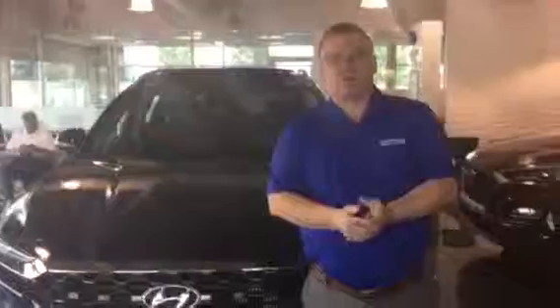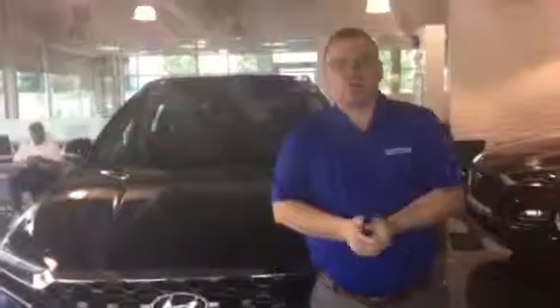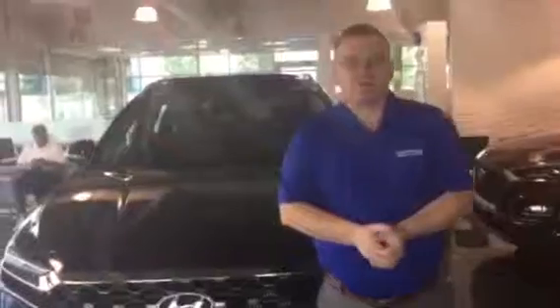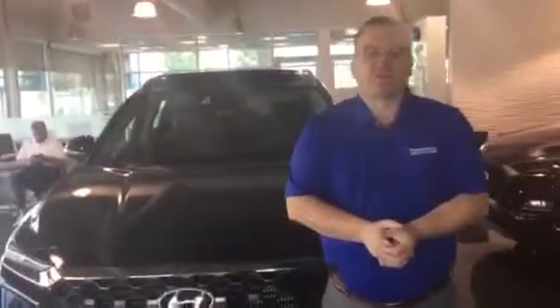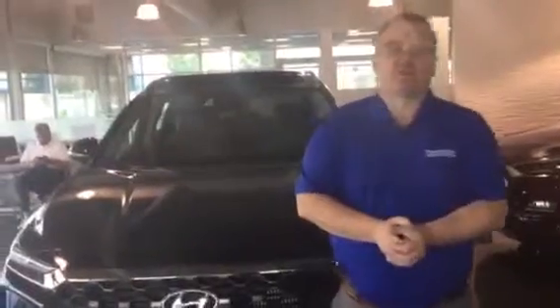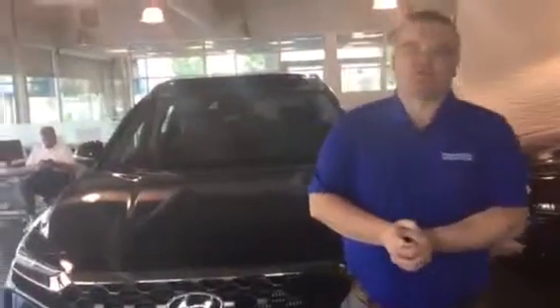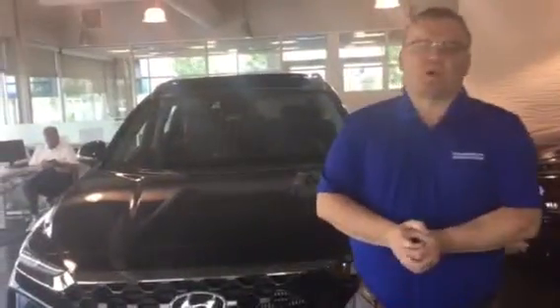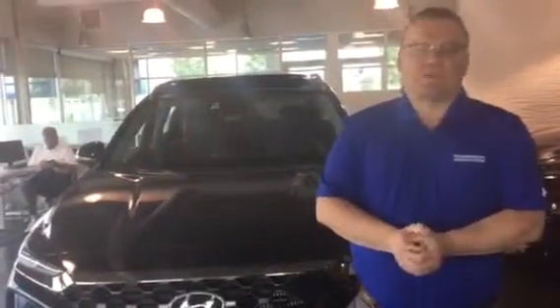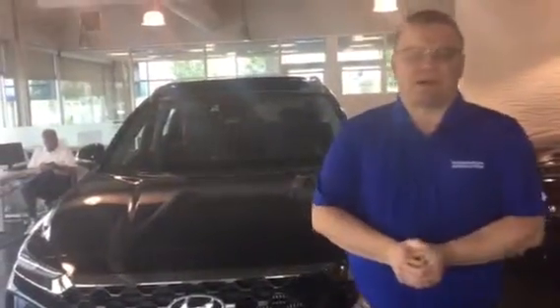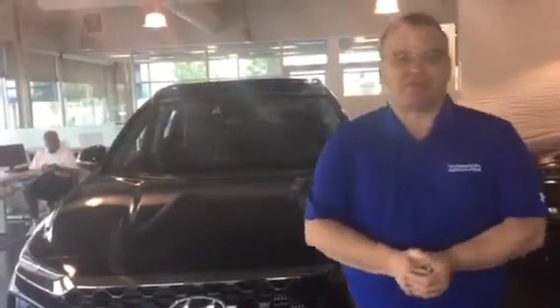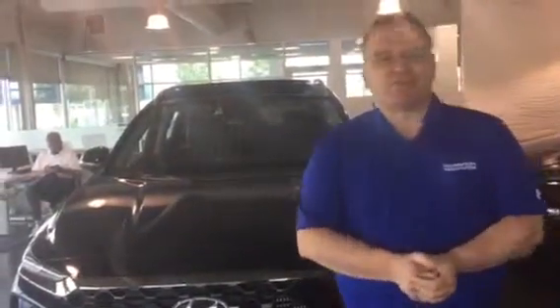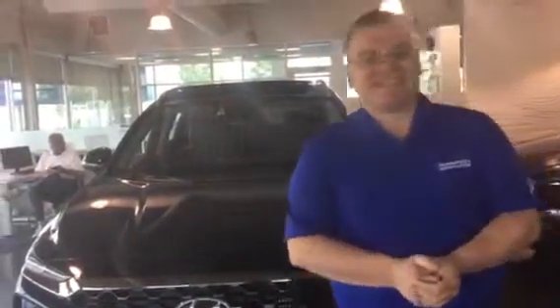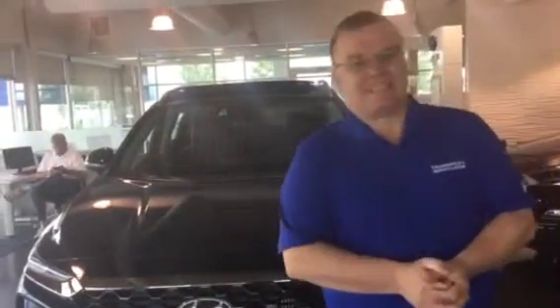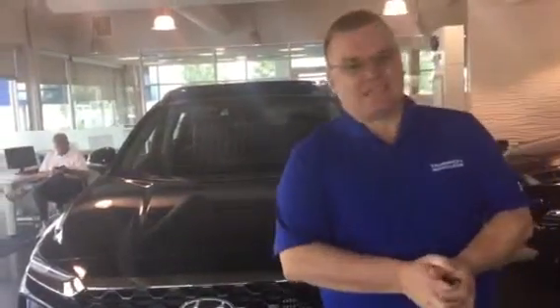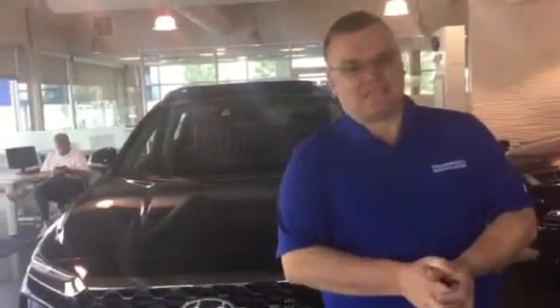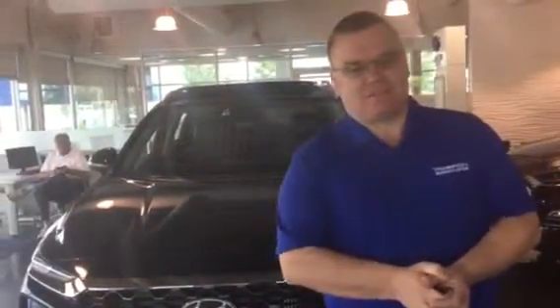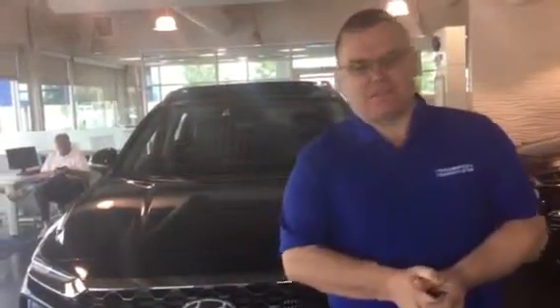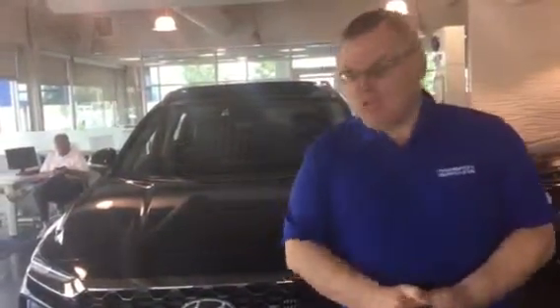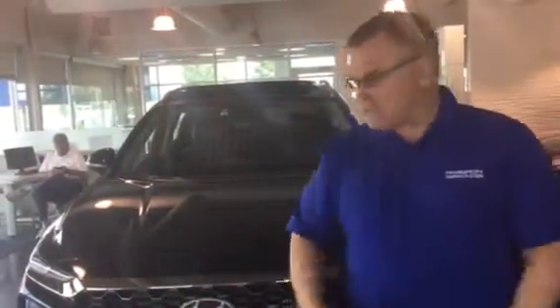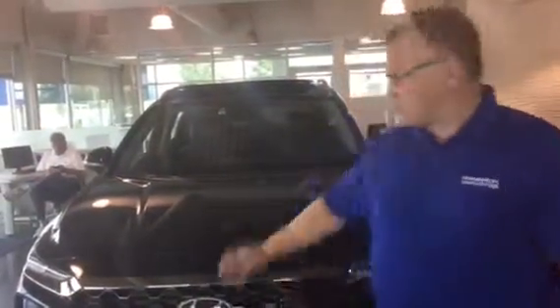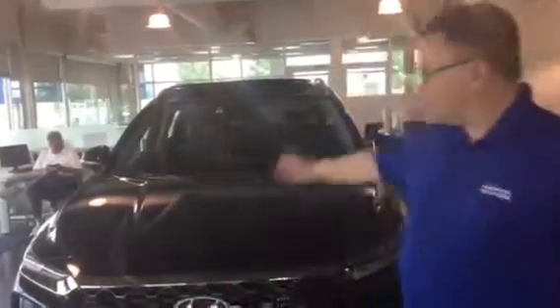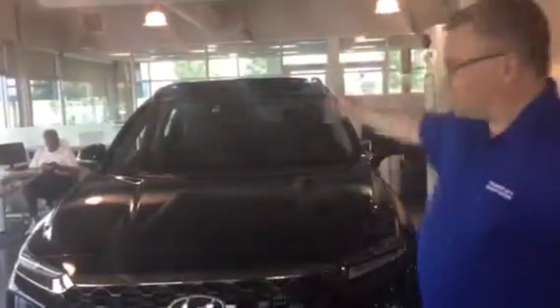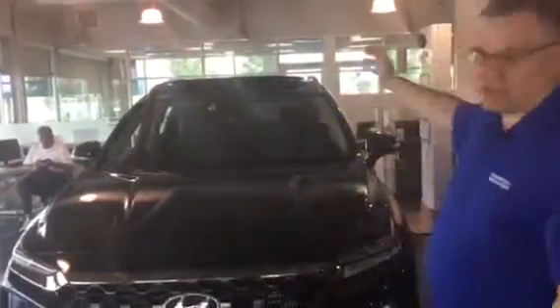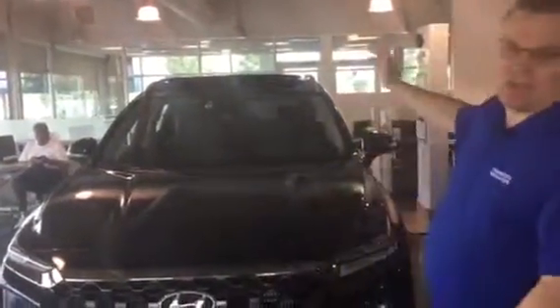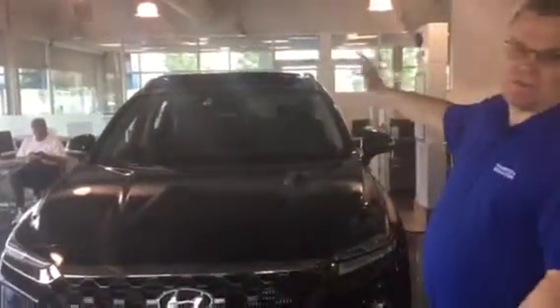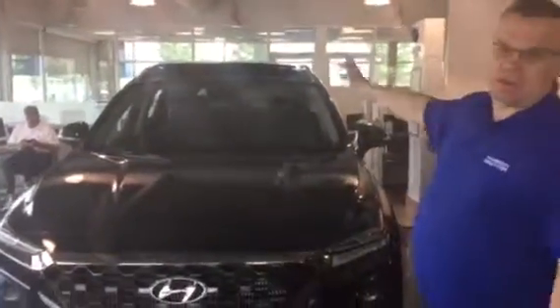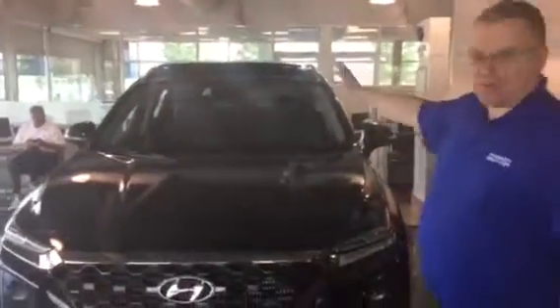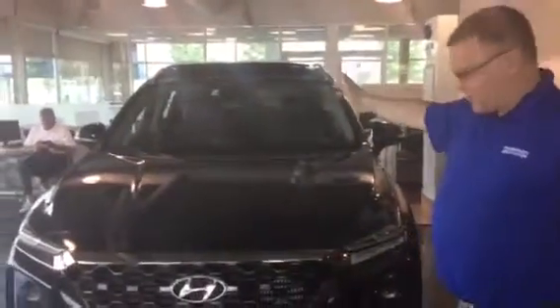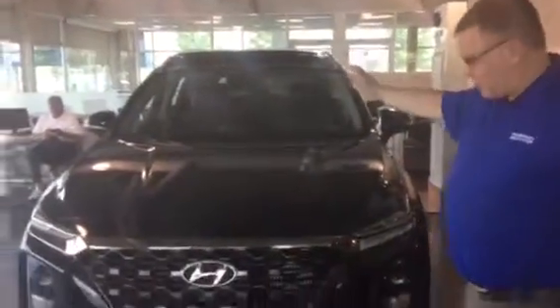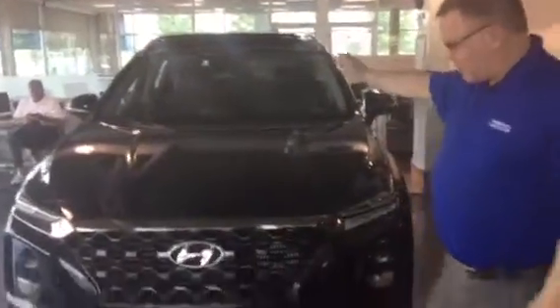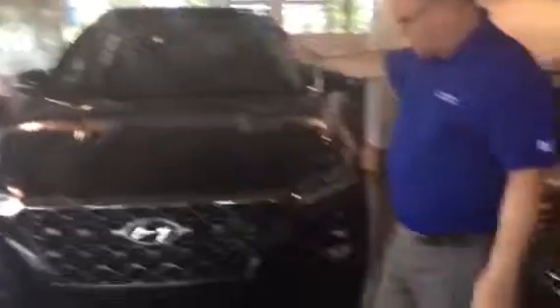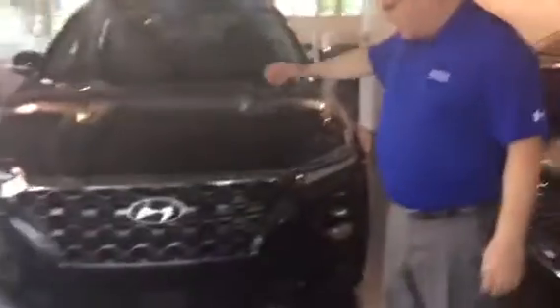Good morning and thank you for inquiring about the Hyundai Santa Fe. As you can see, I'm going to show you one — we have one right here behind me.